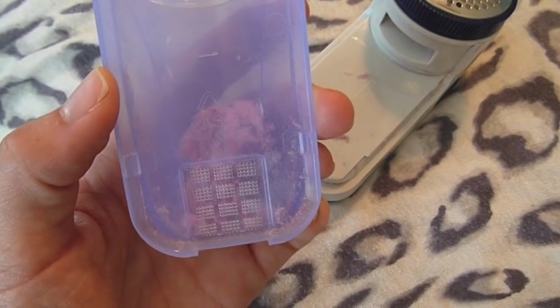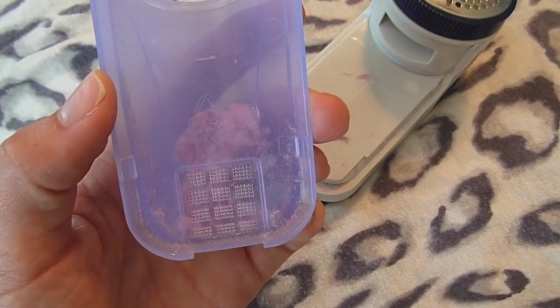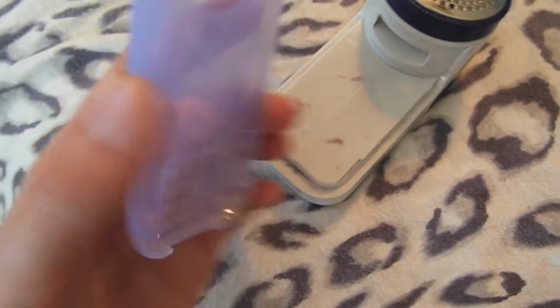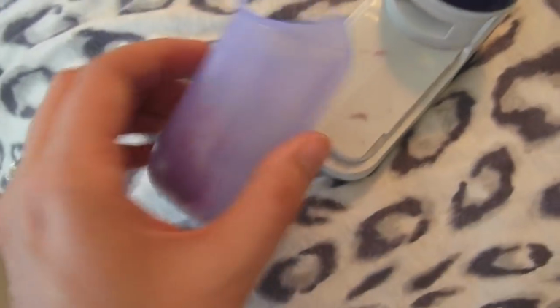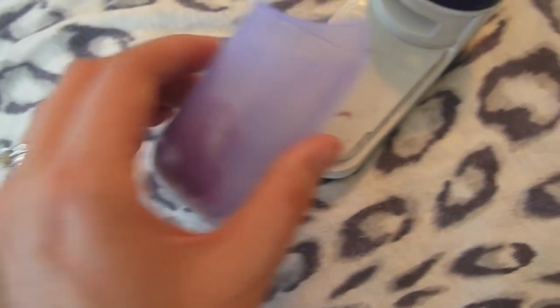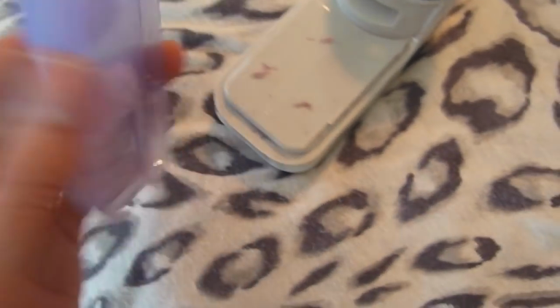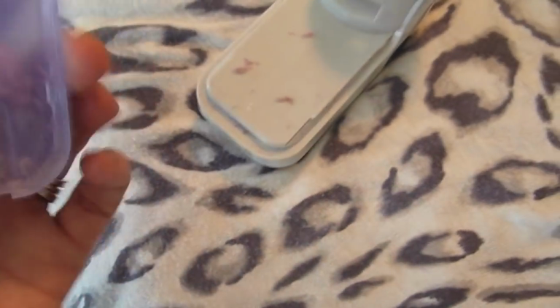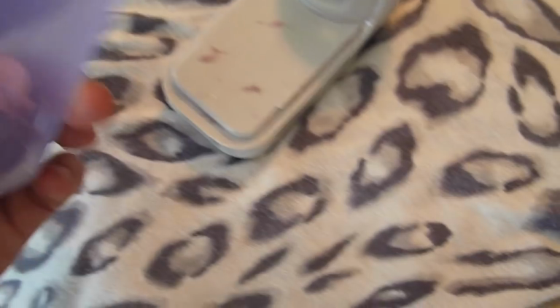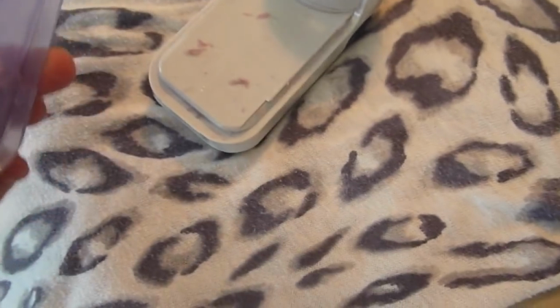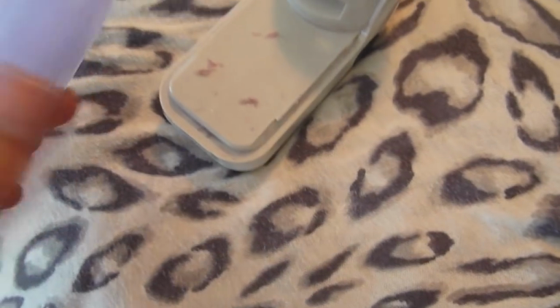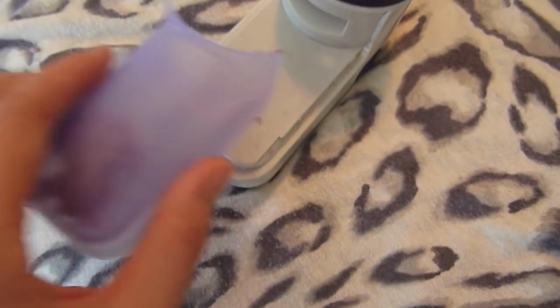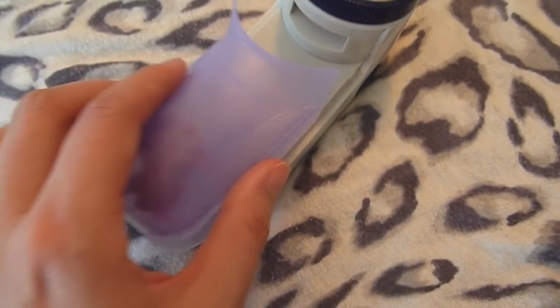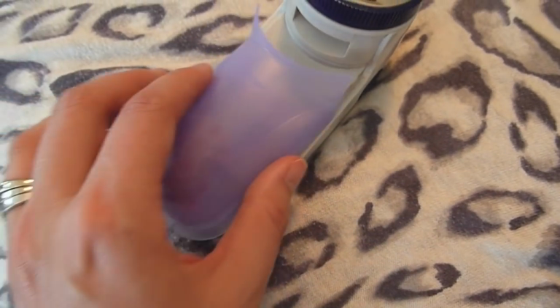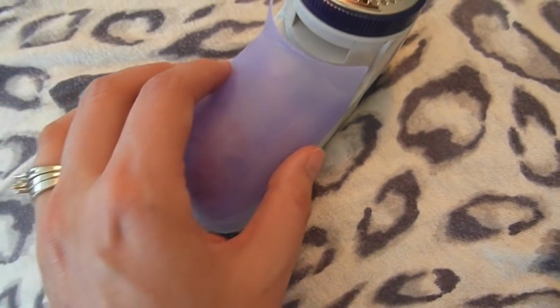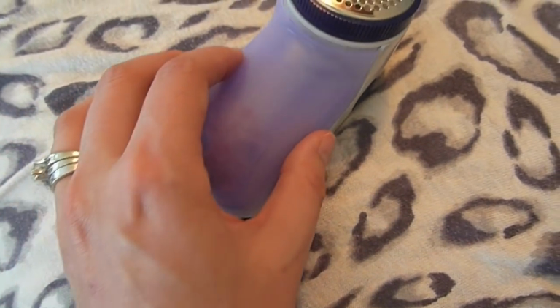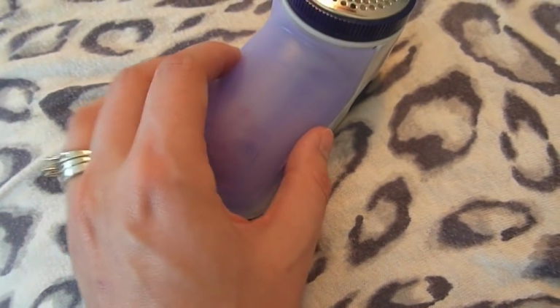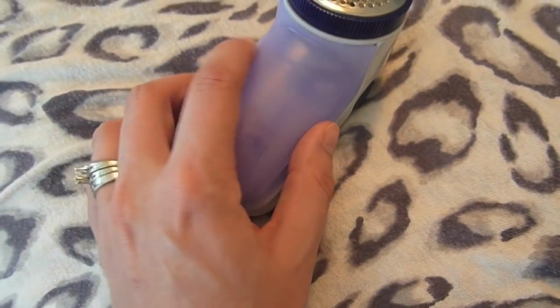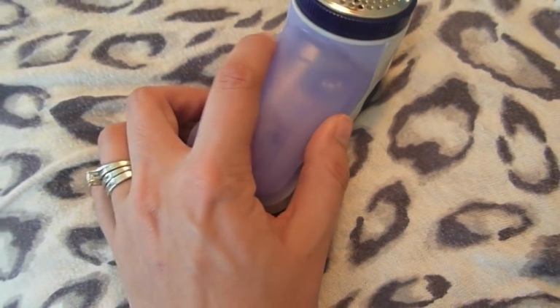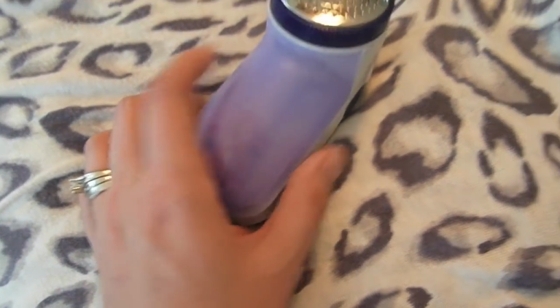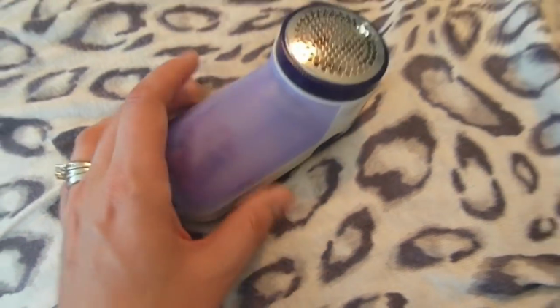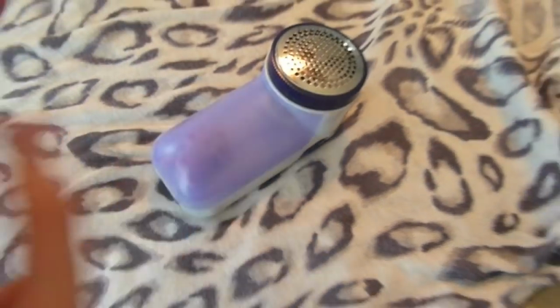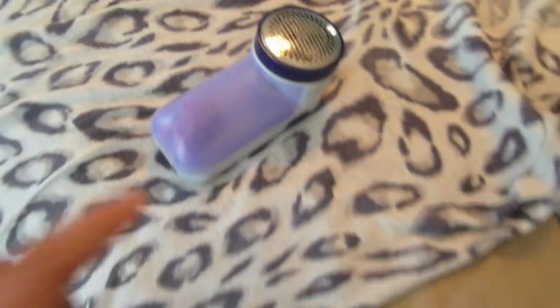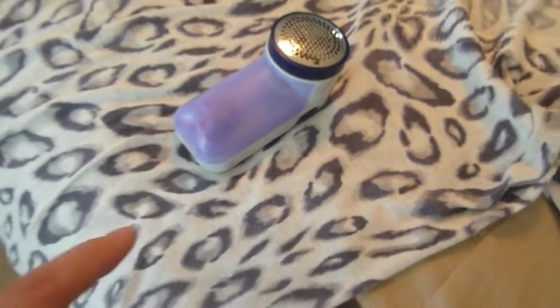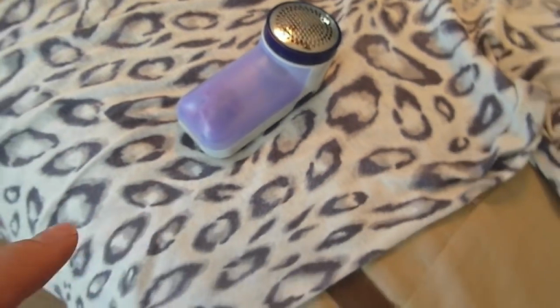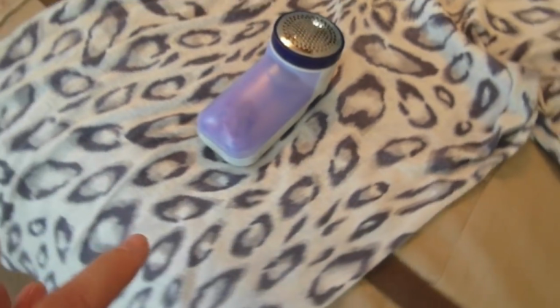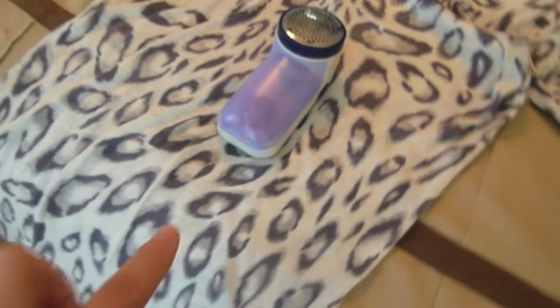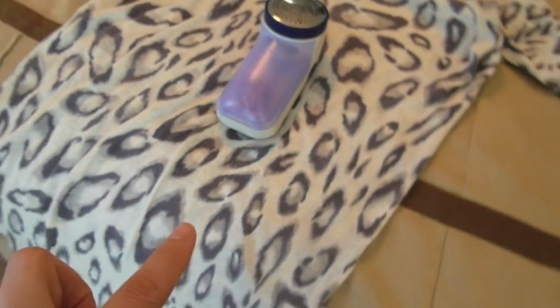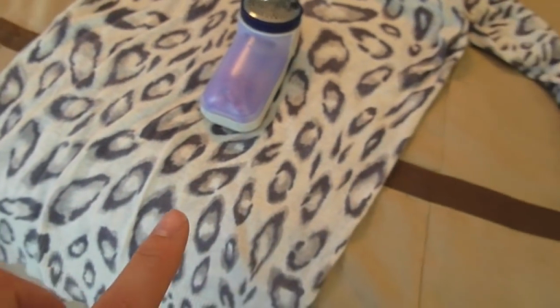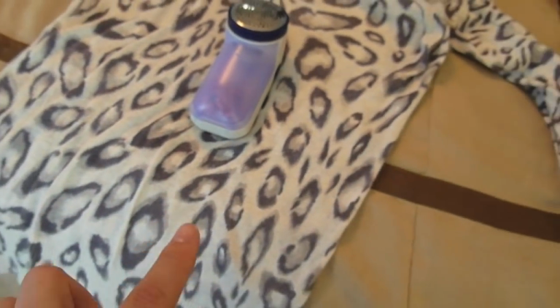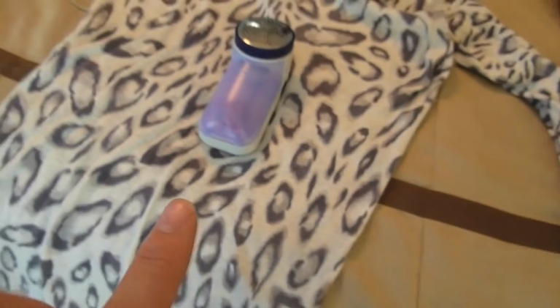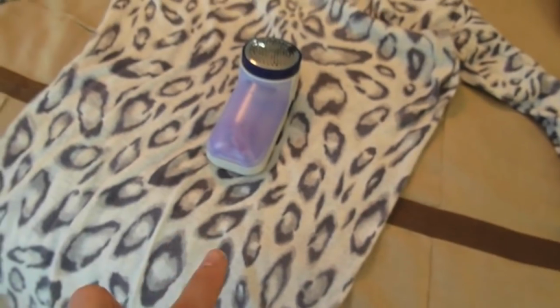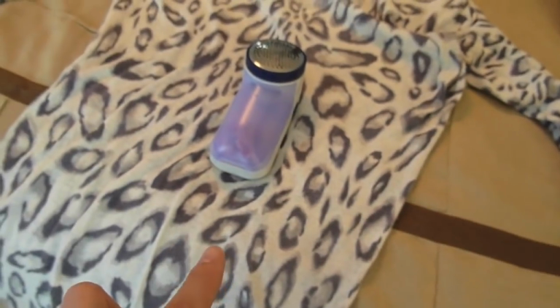It's all these little fuzzies that it collects, and then you just empty this out into the trash can, and it seriously revives your clothes.